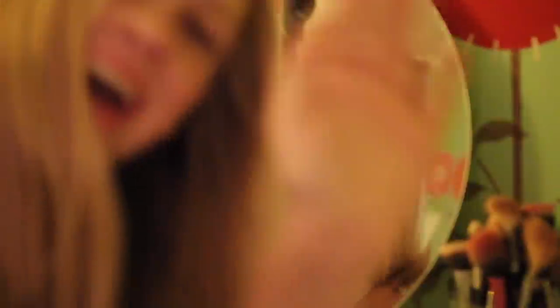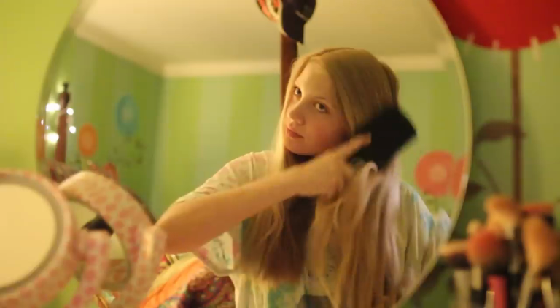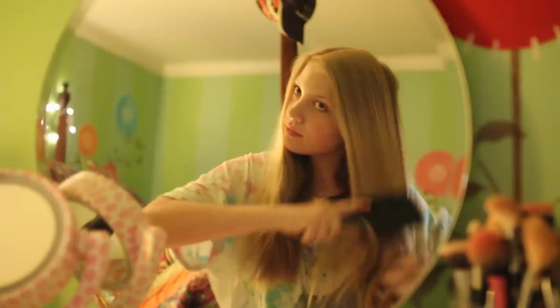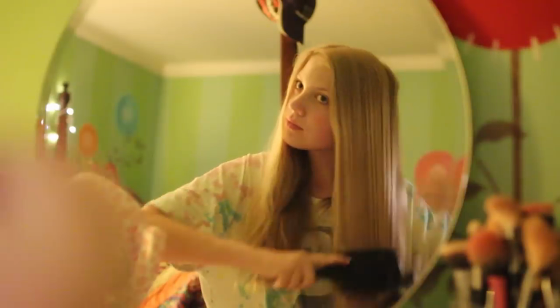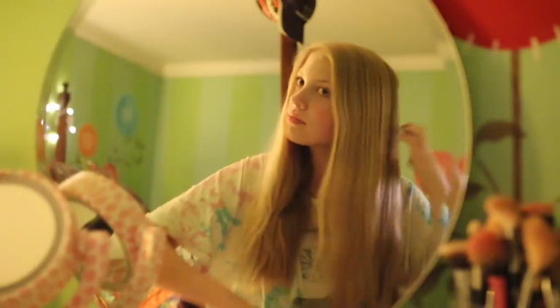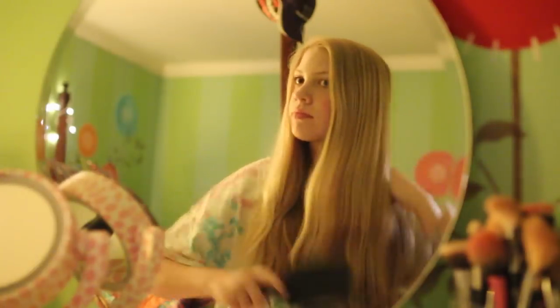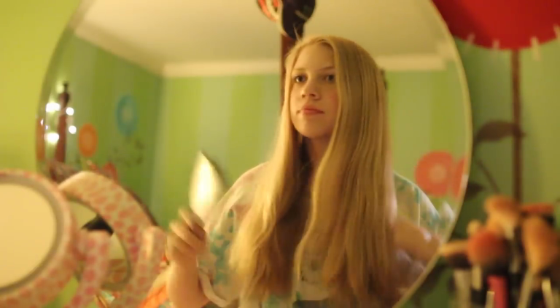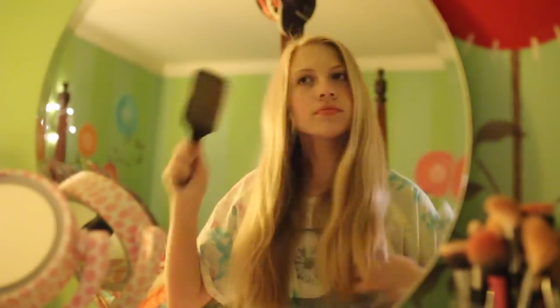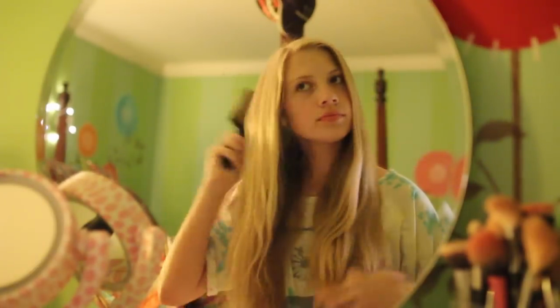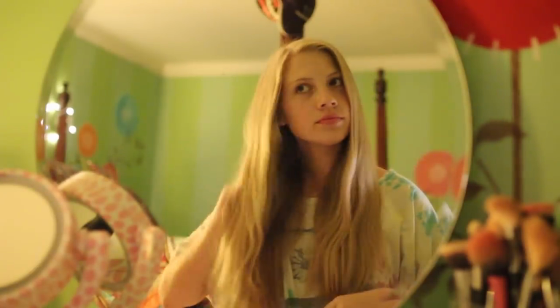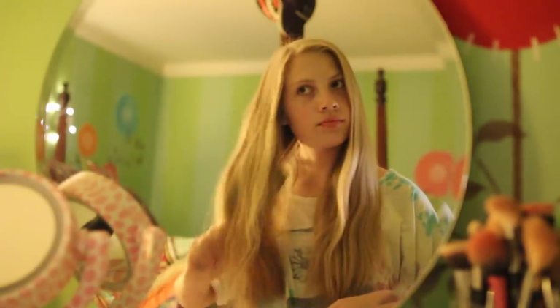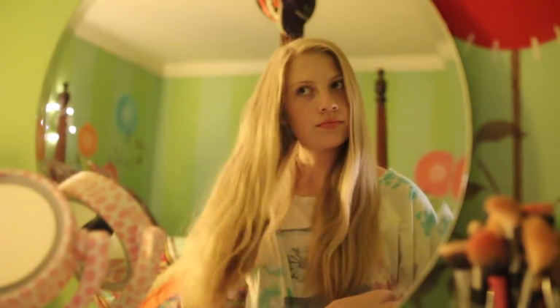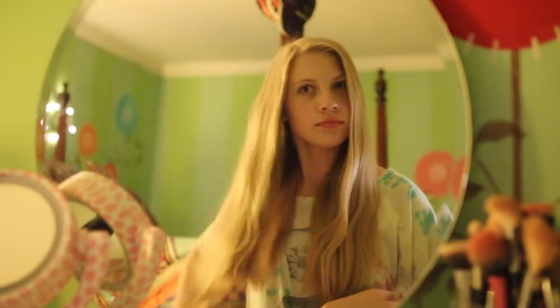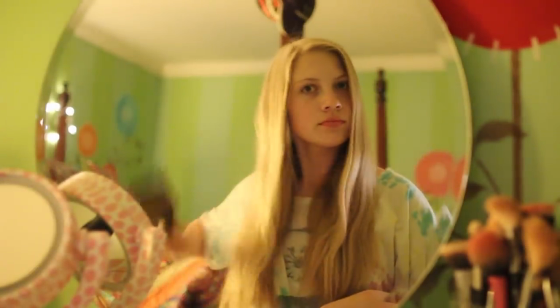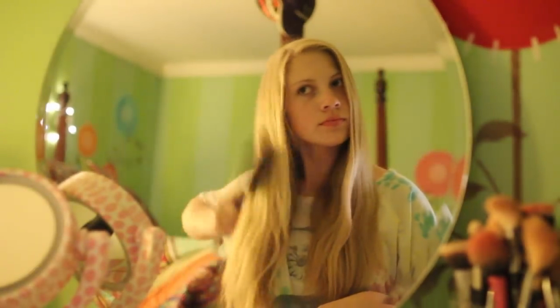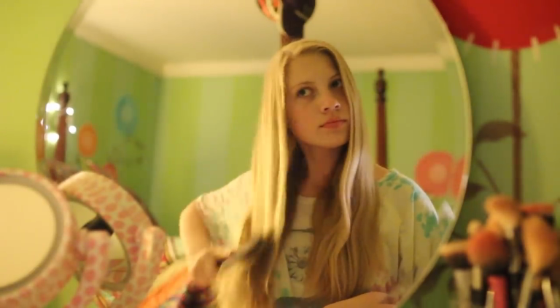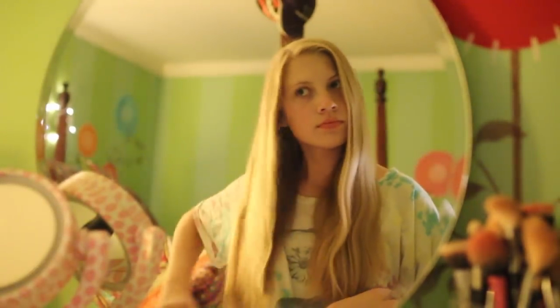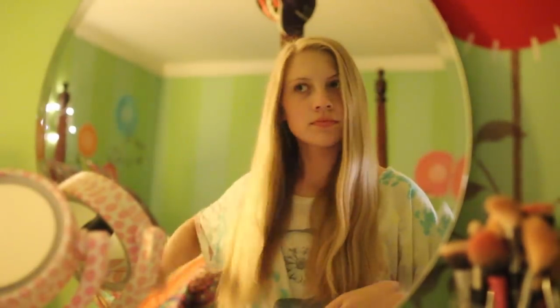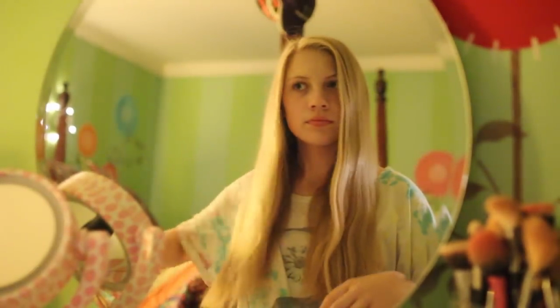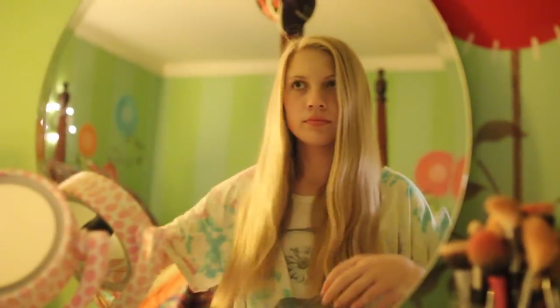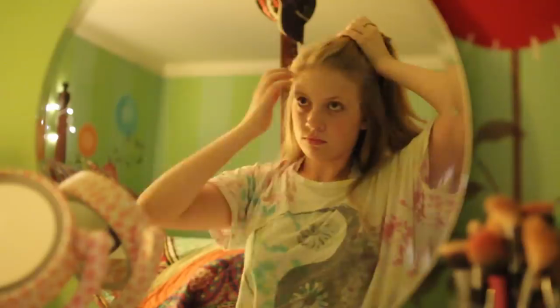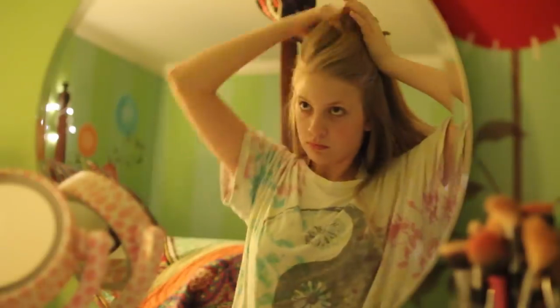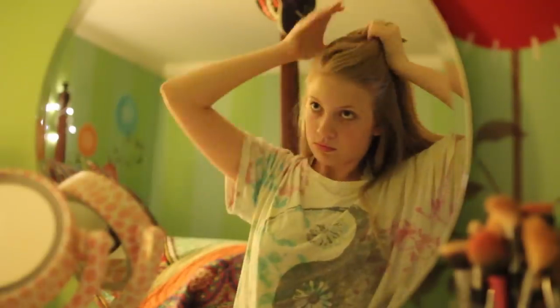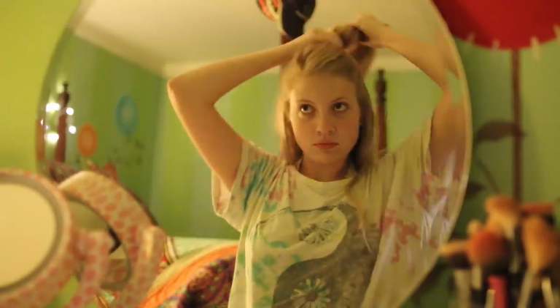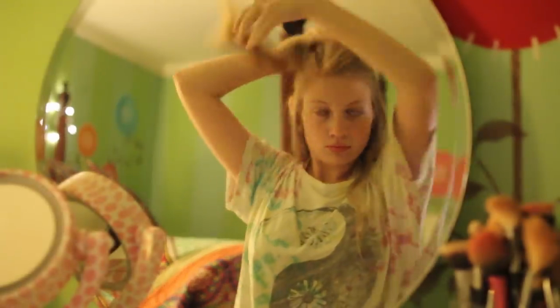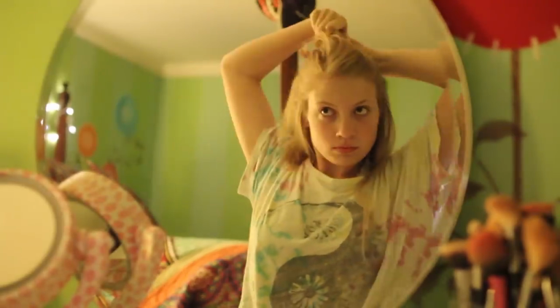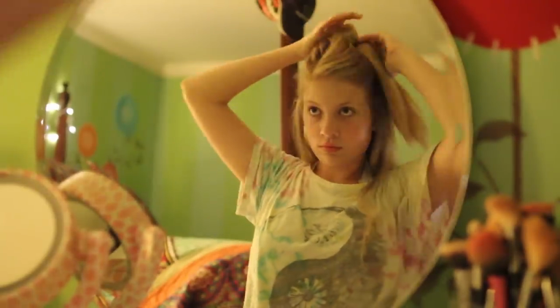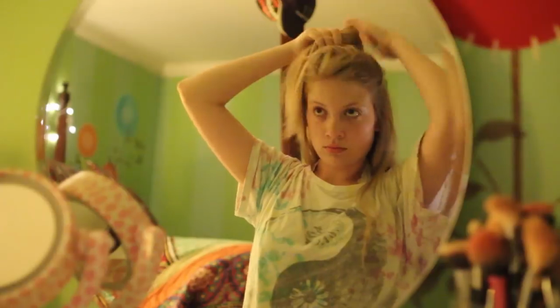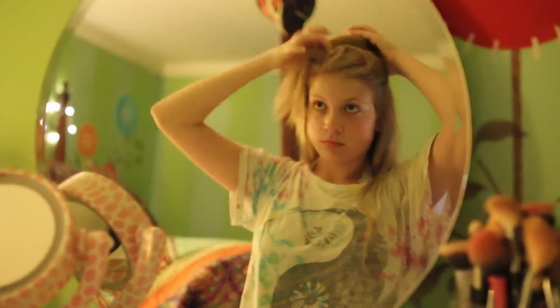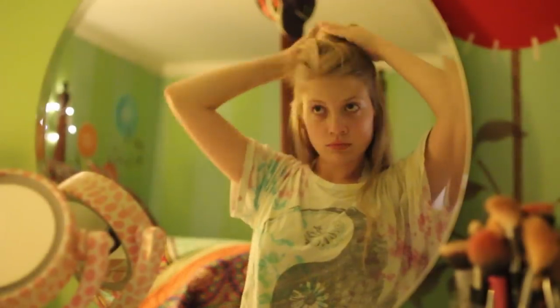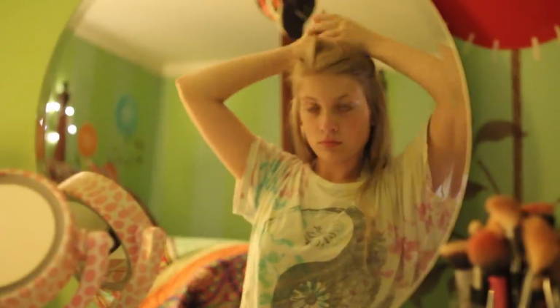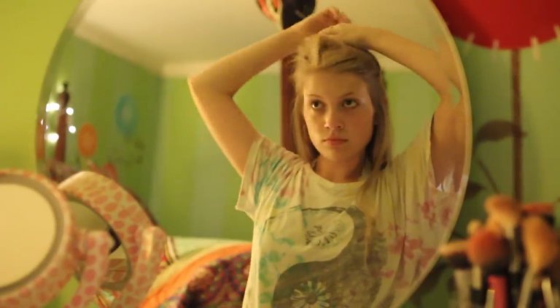Hey everyone! It's Mary Charlotte and I'm showing you me getting ready for my first day of senior year today.